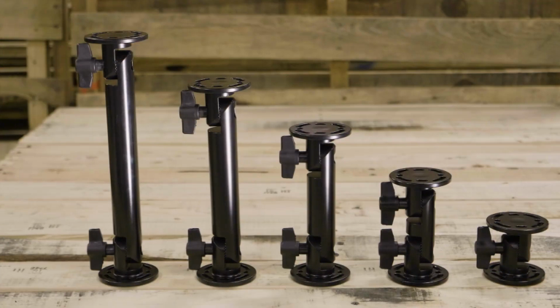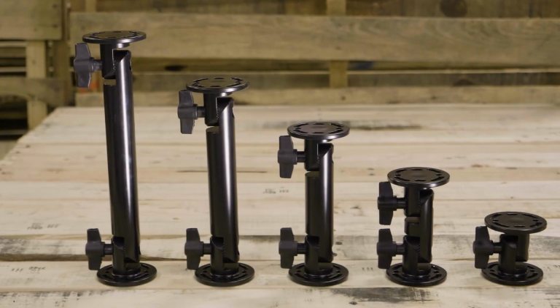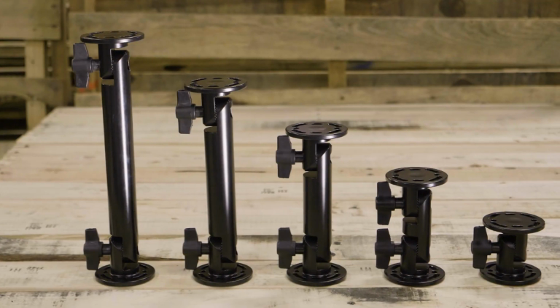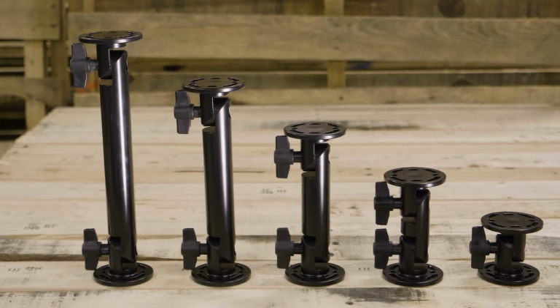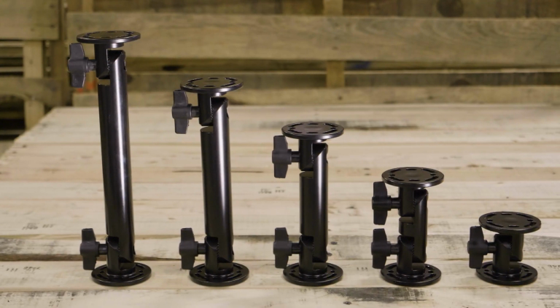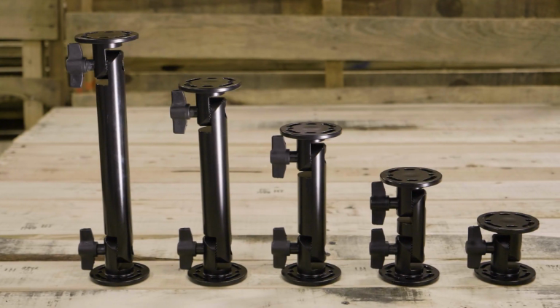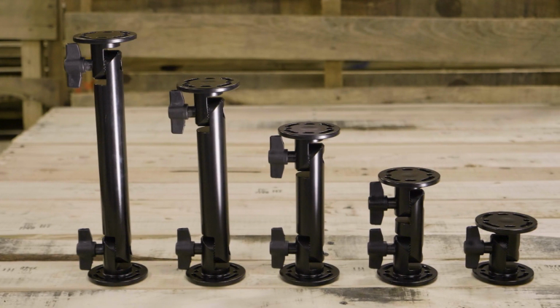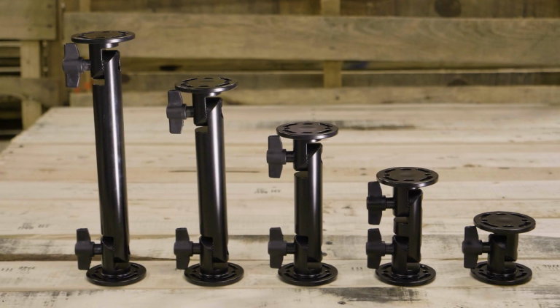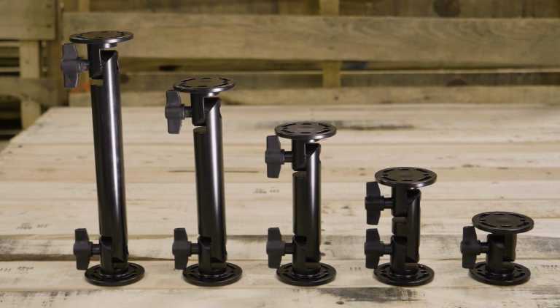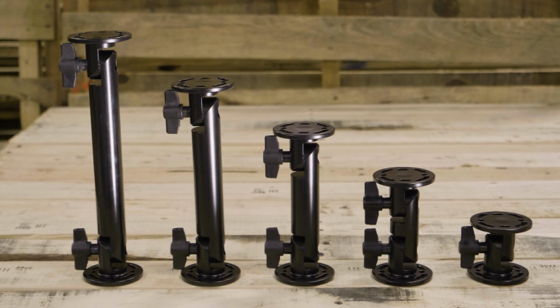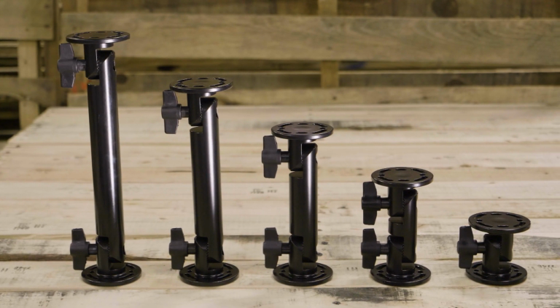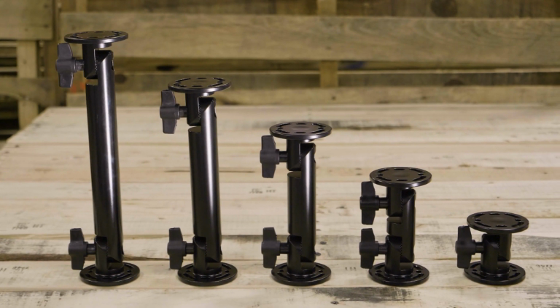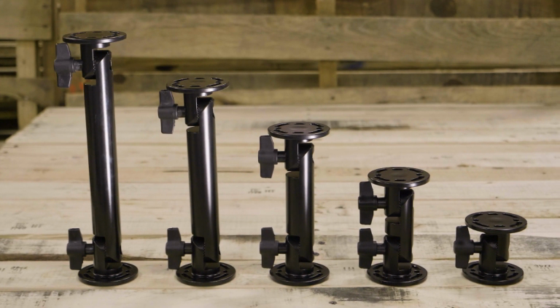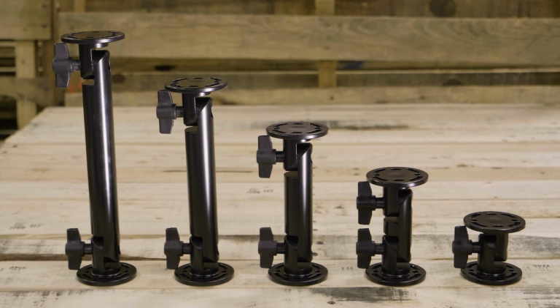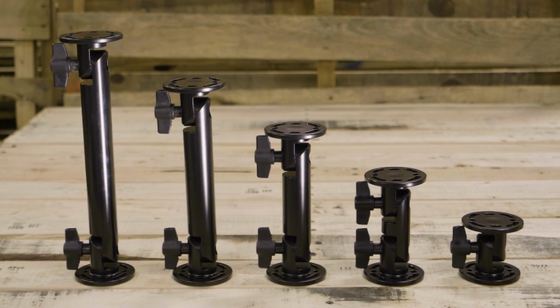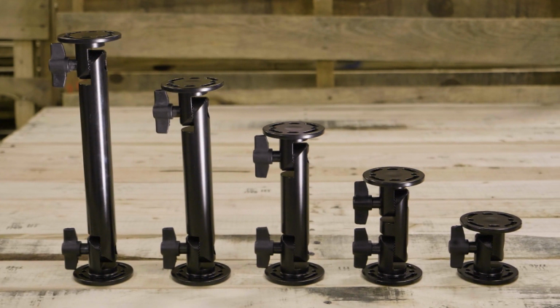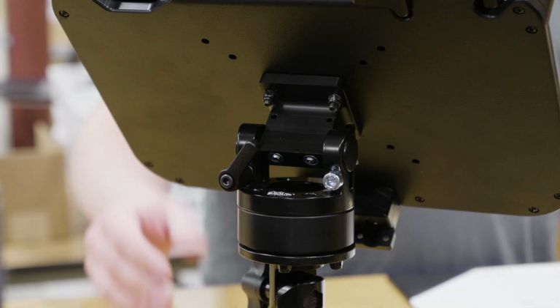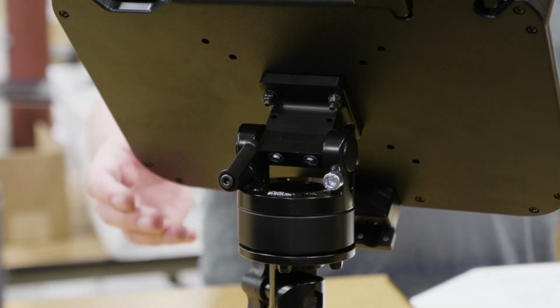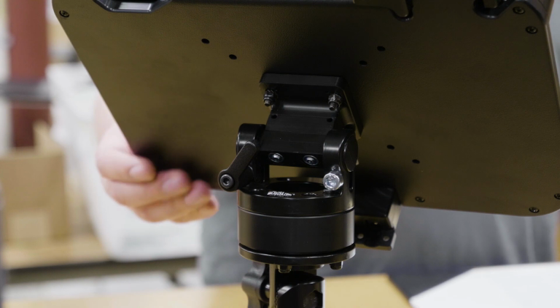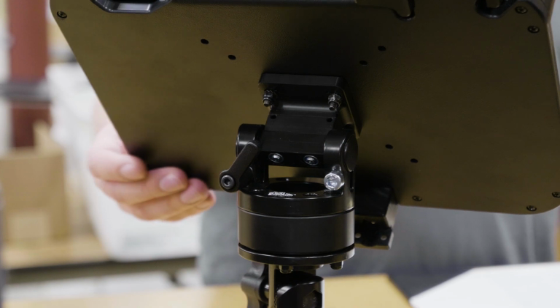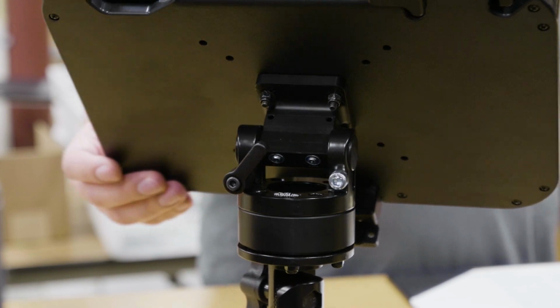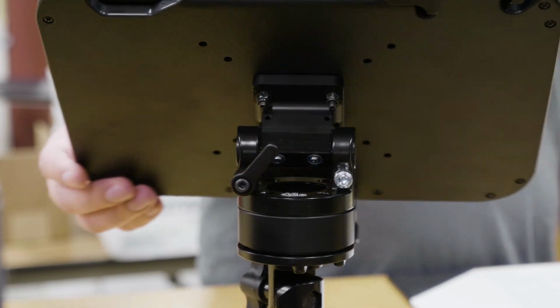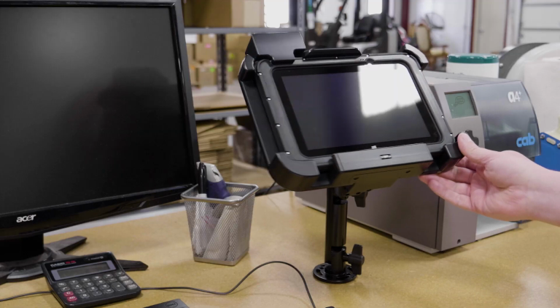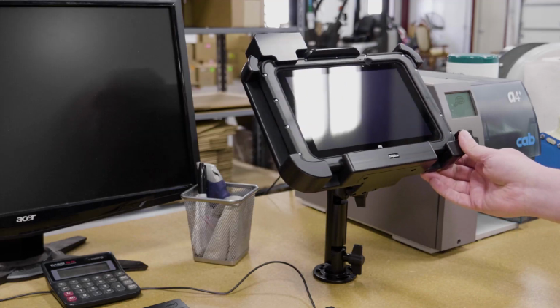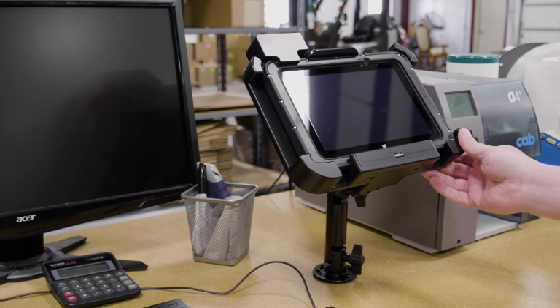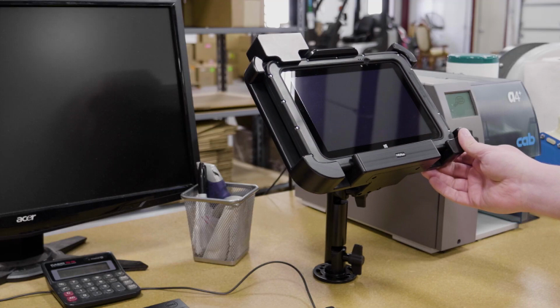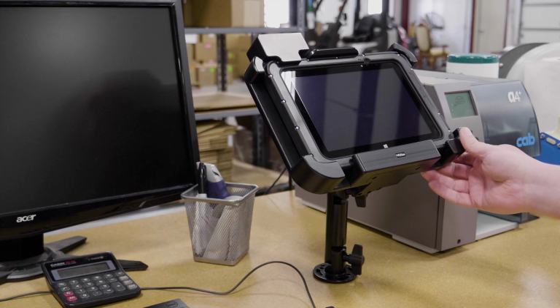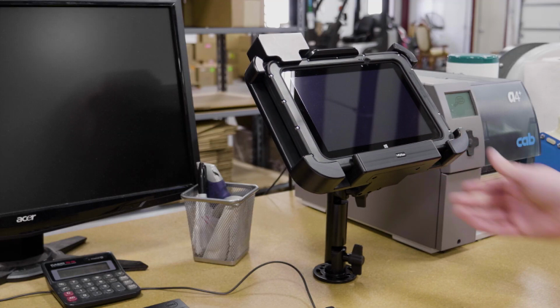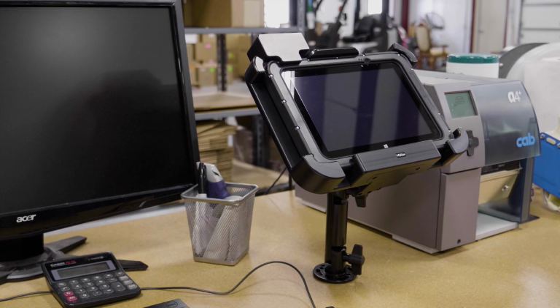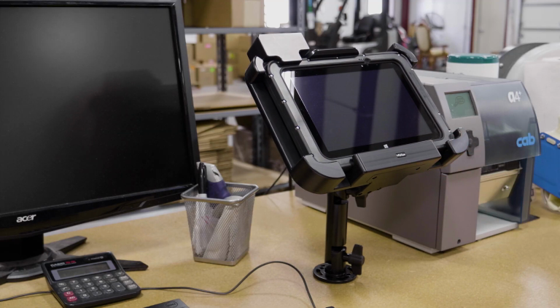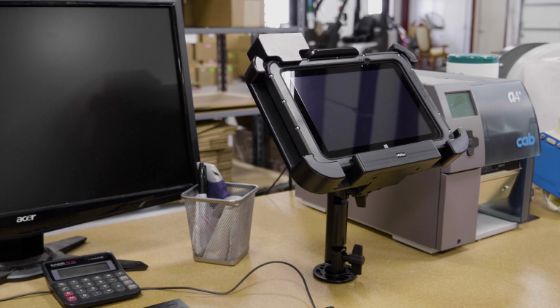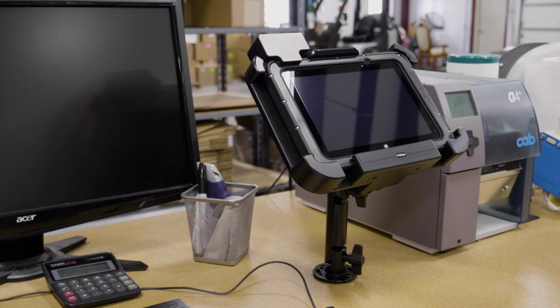The heavy-duty pedestal mounts come in a variety of different lengths. We also offer extension rods and accessories for endless customization.